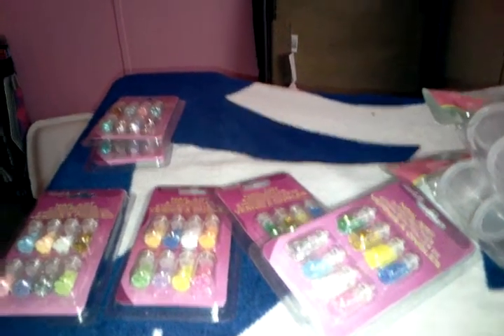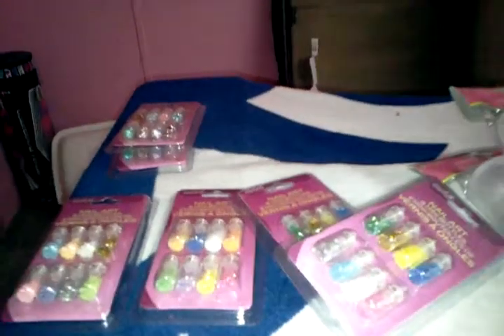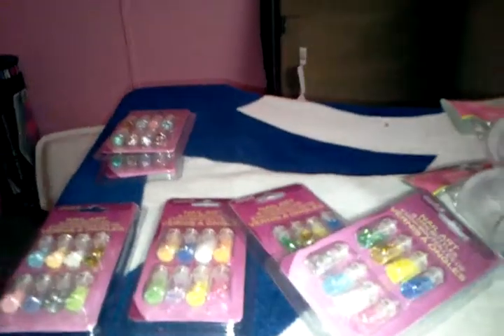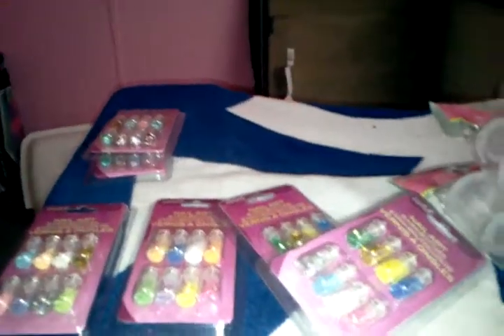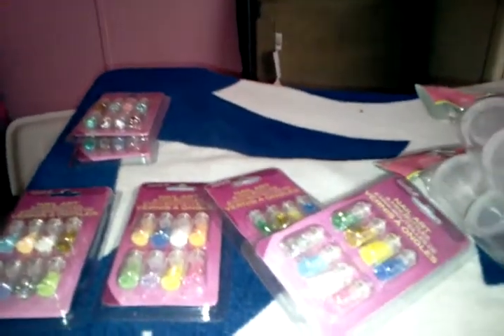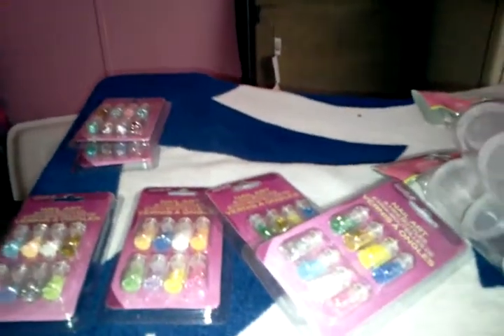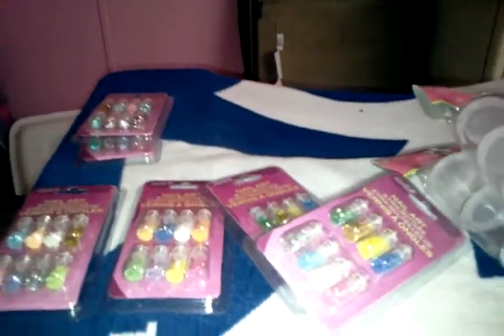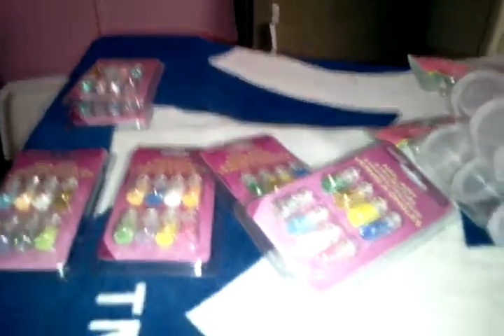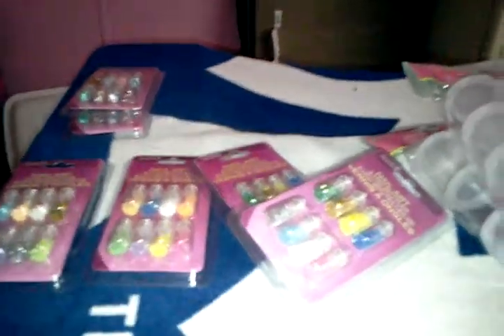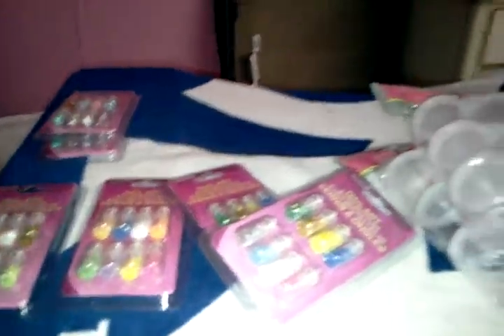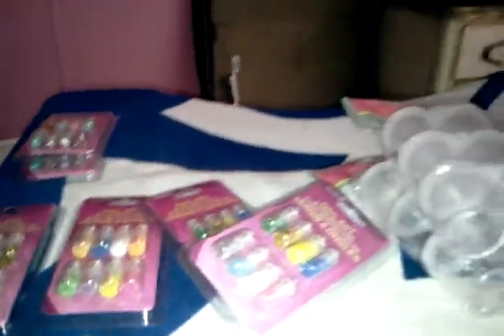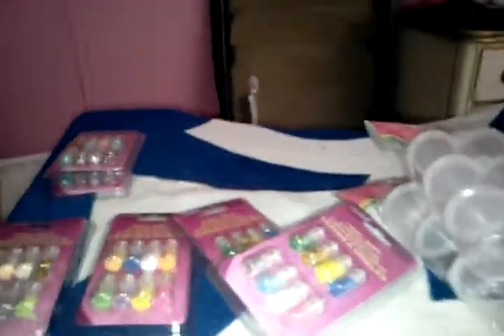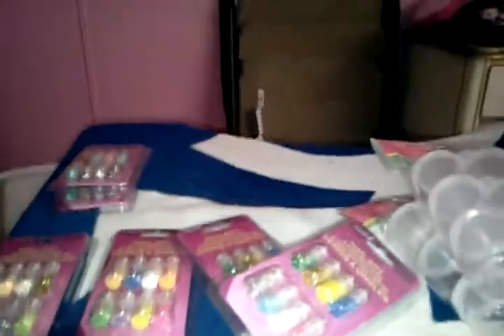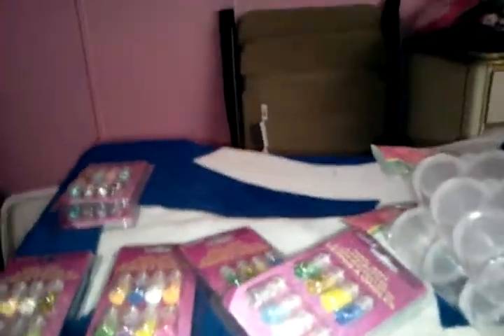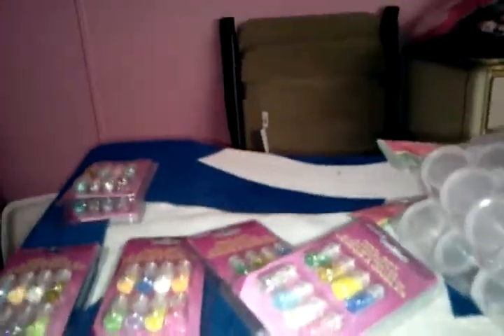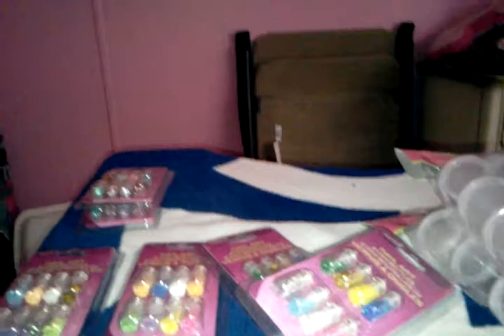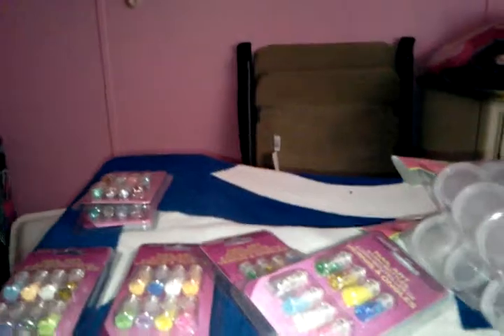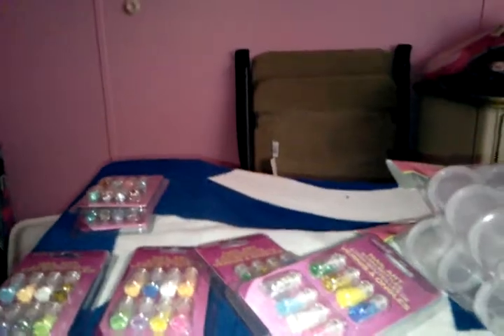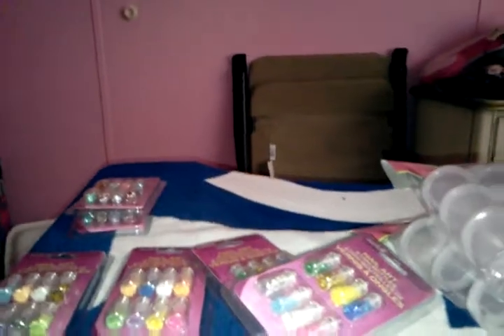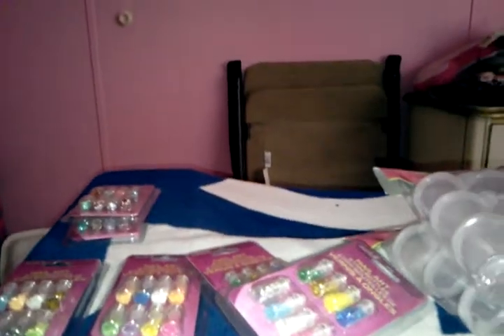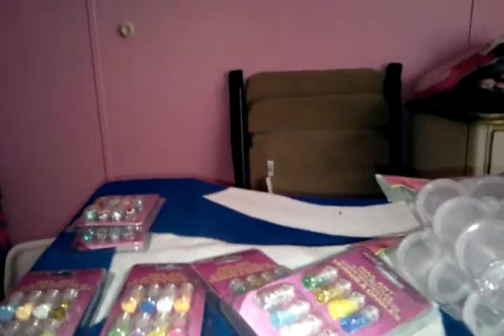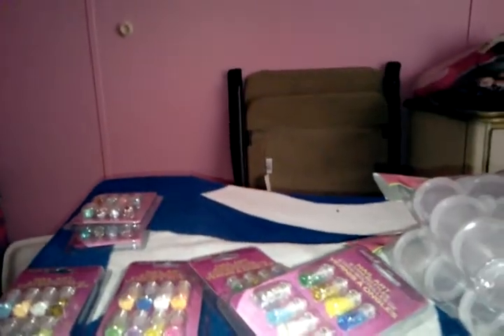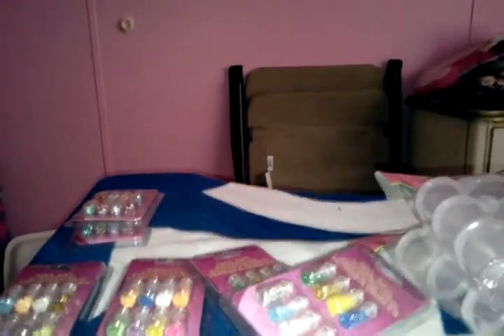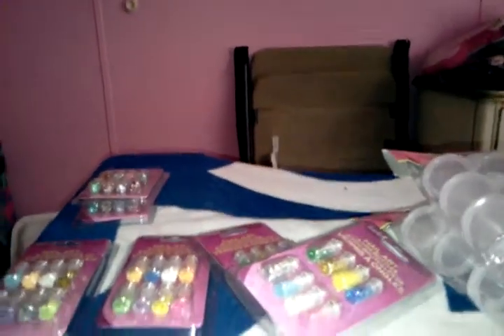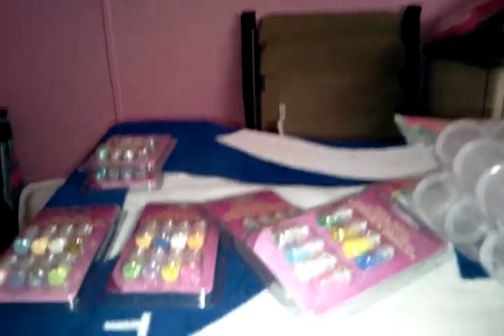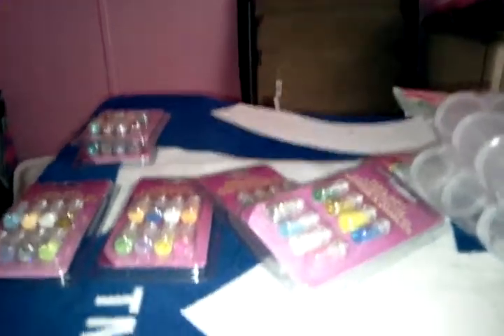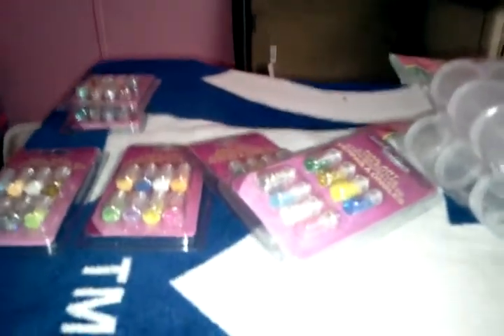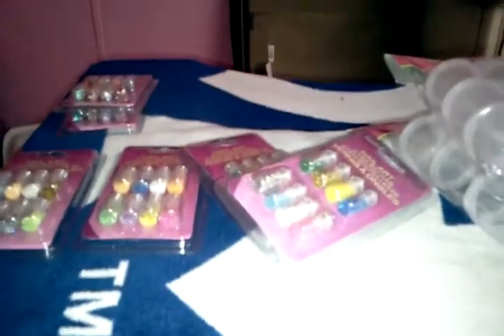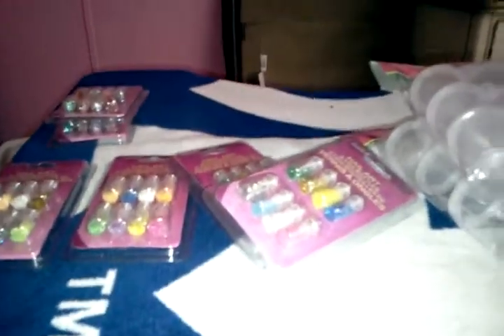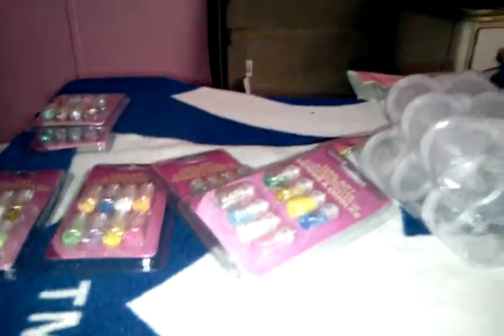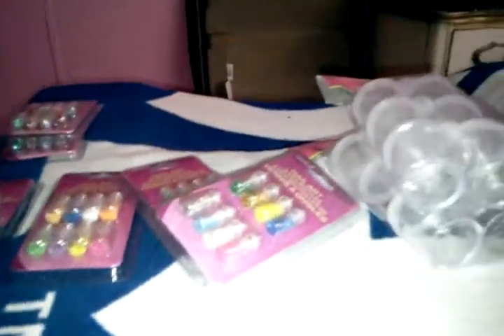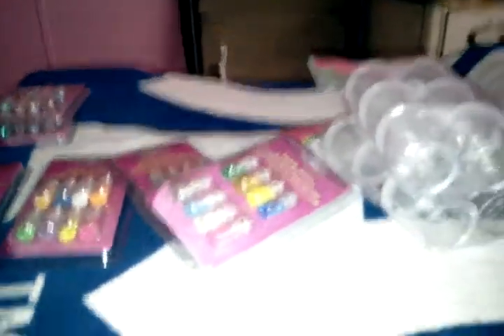Hey guys, I came with you with a small haul today. I went shopping at Walmart and the Dollar Tree and picked up some stuff.